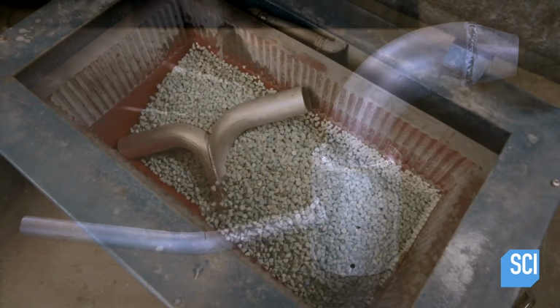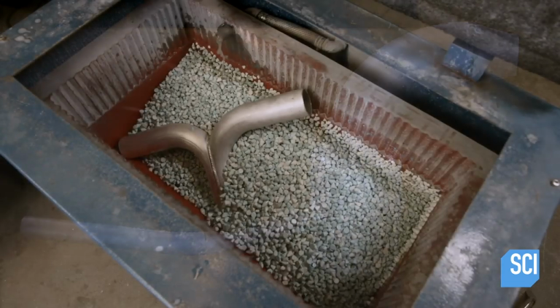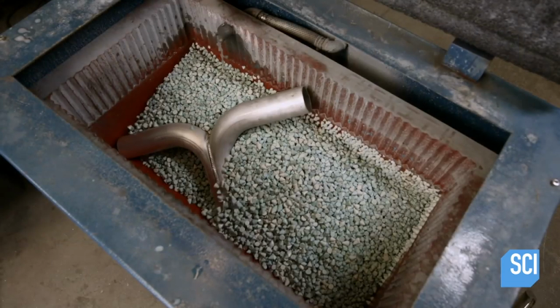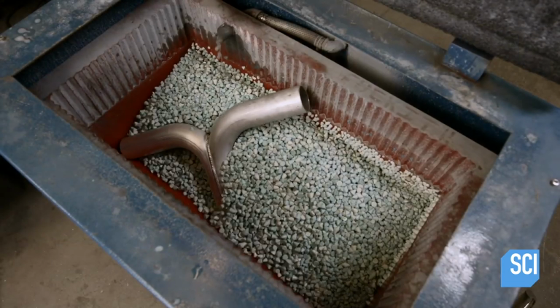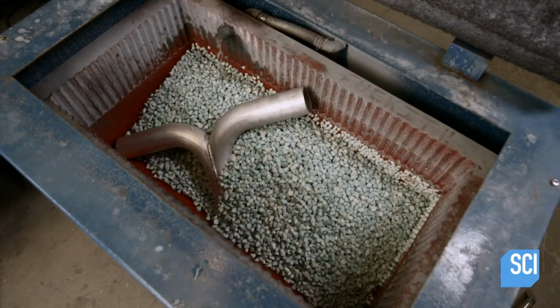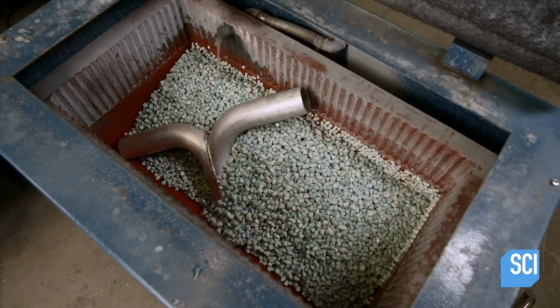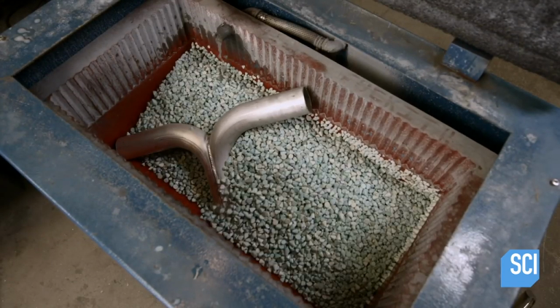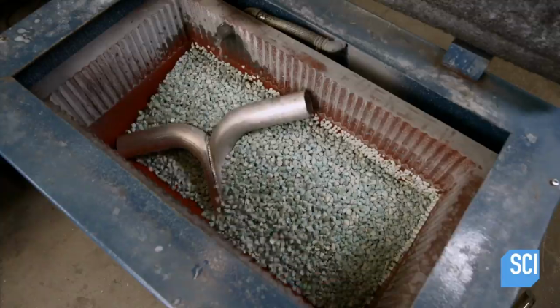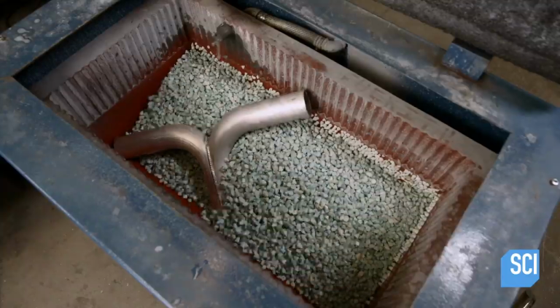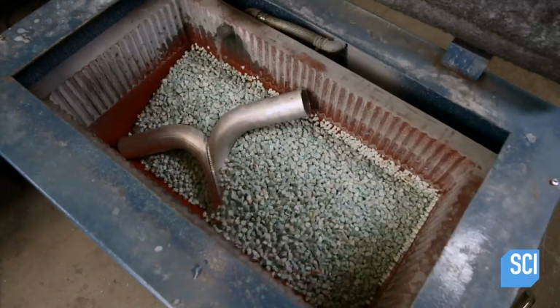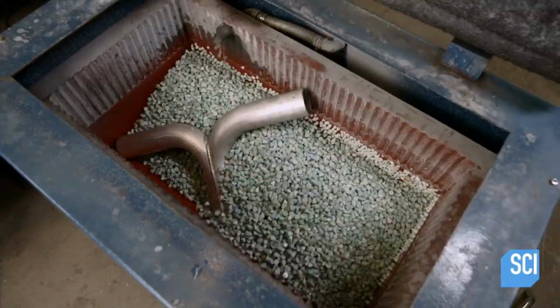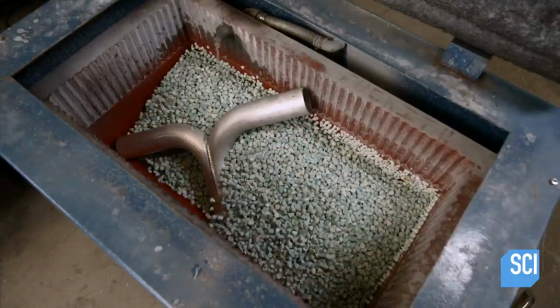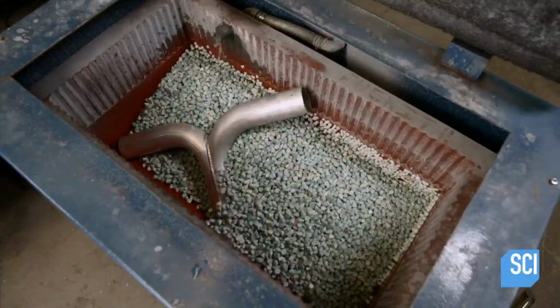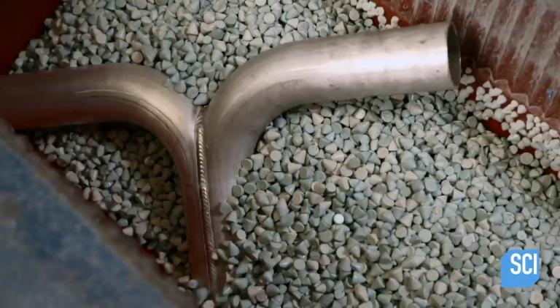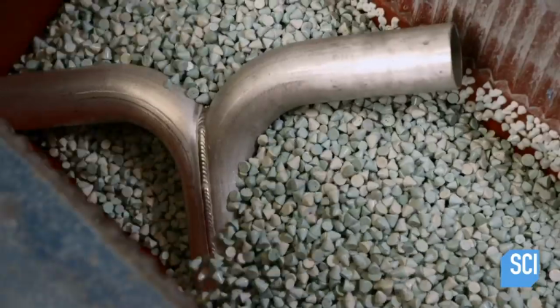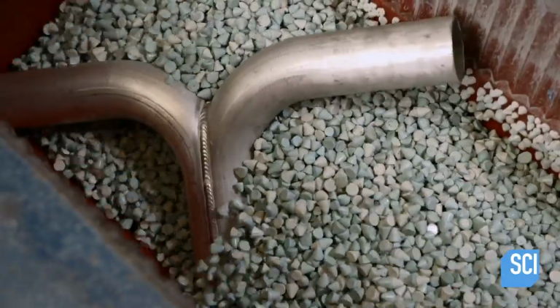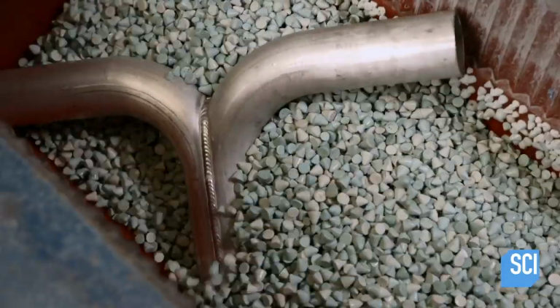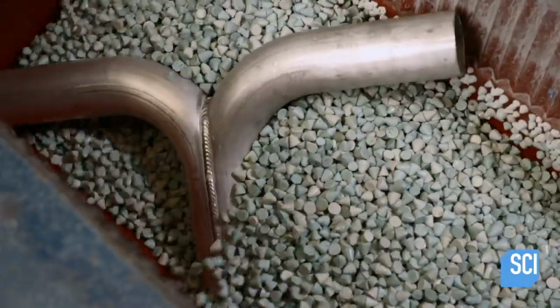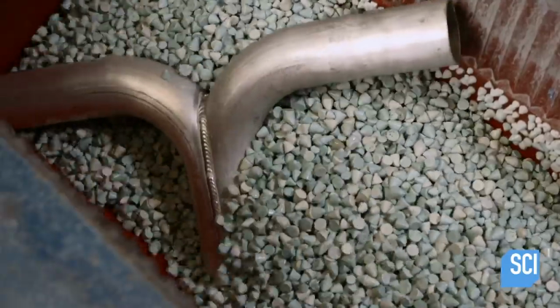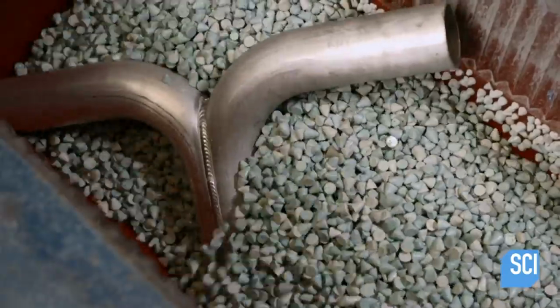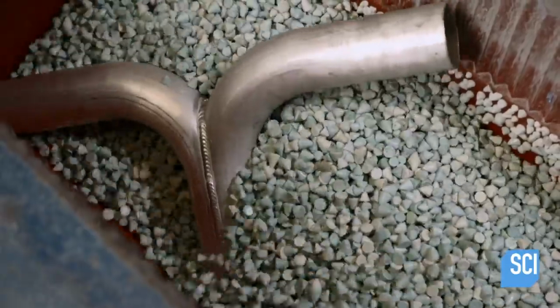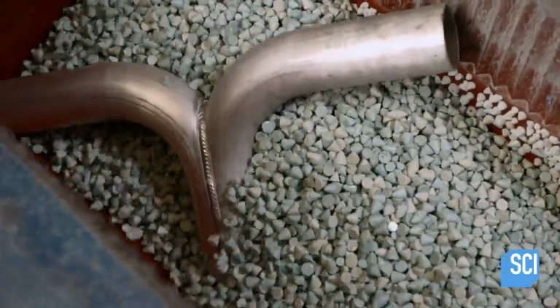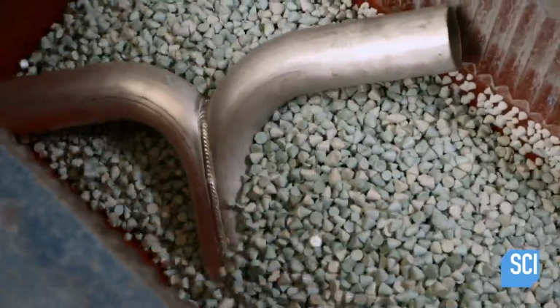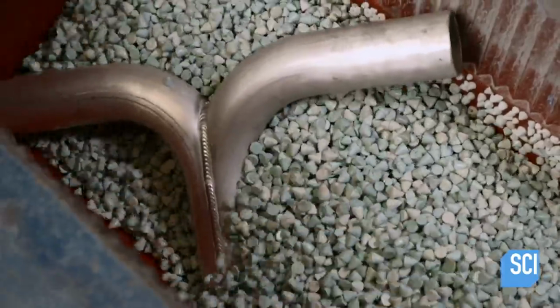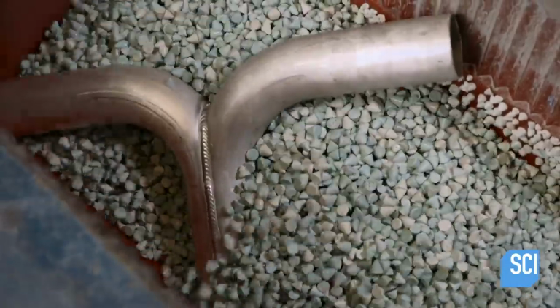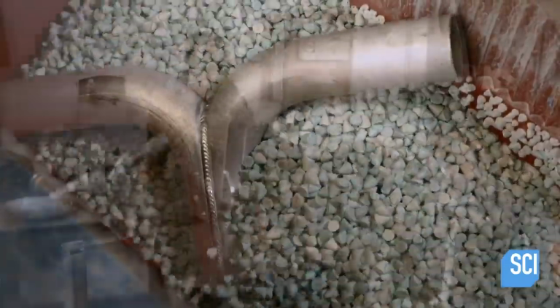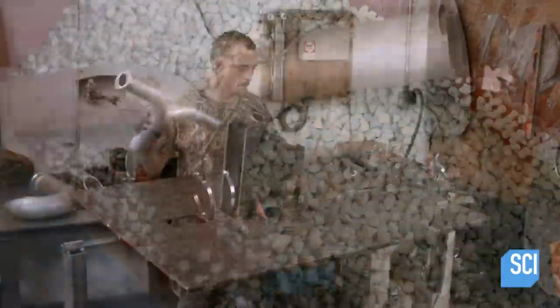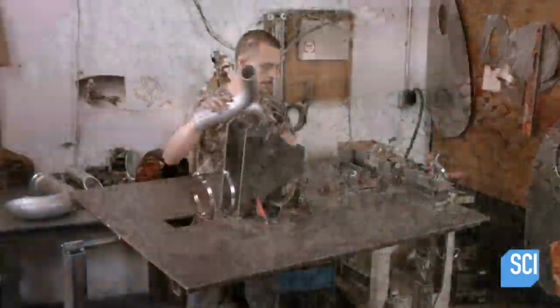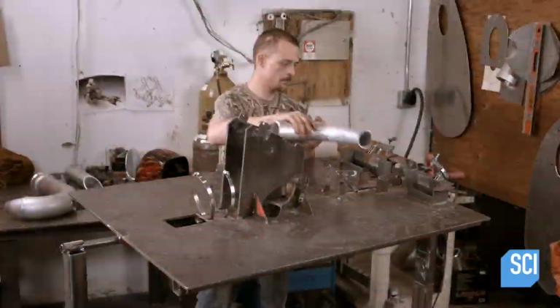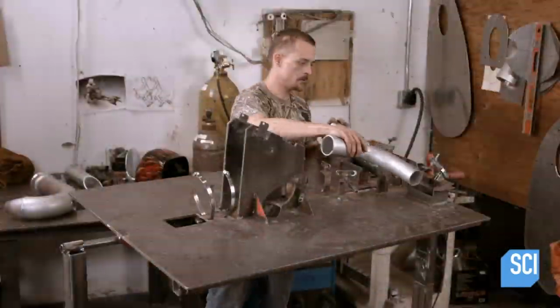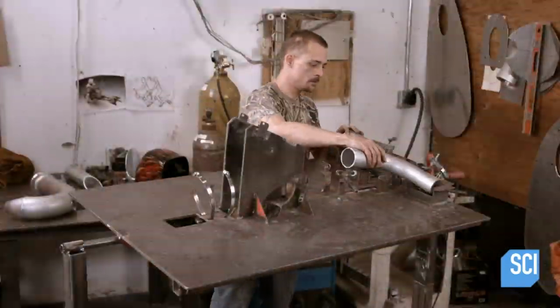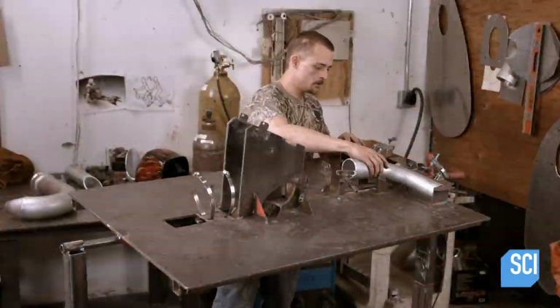To prep for painting, the manufacturers rough up all the aluminum parts by tumbling them with abrasive stones.